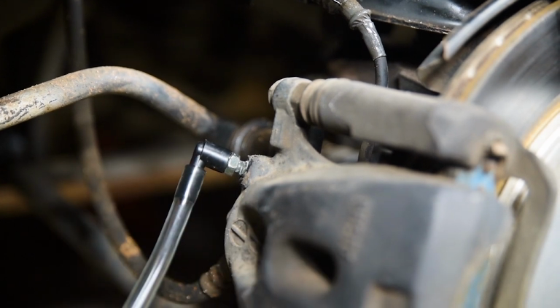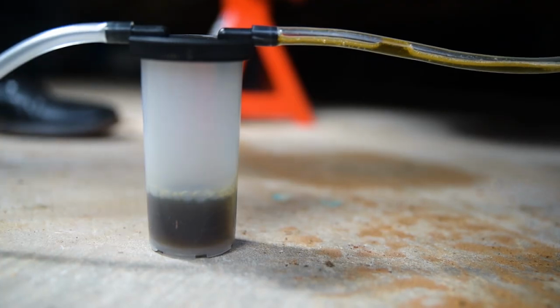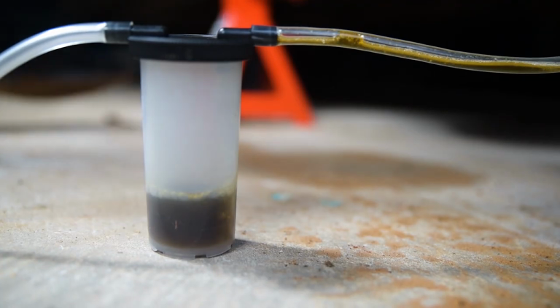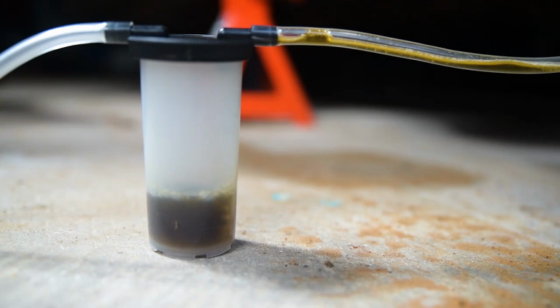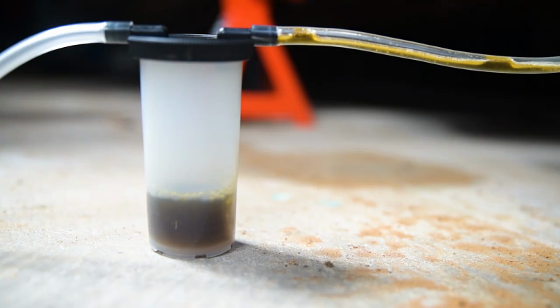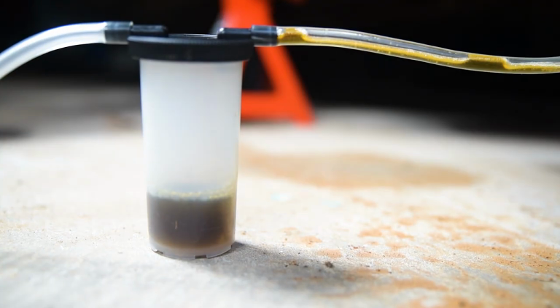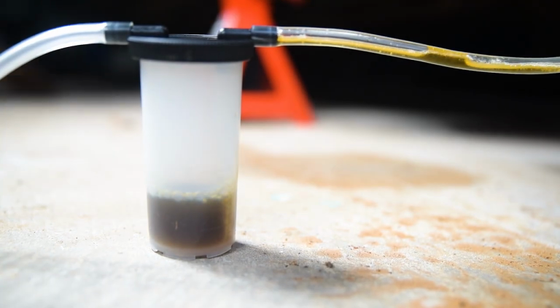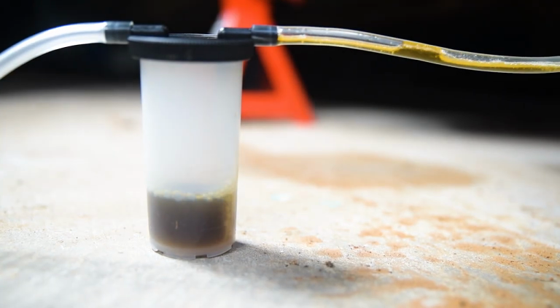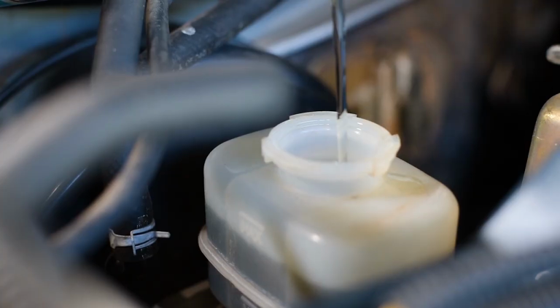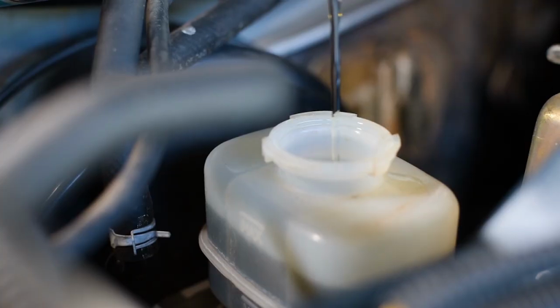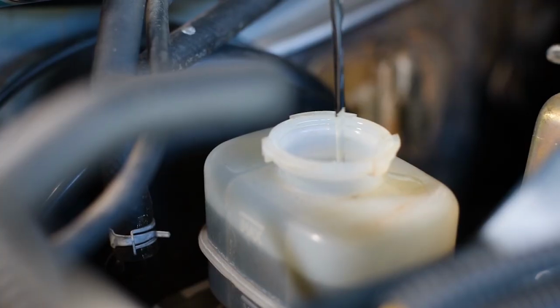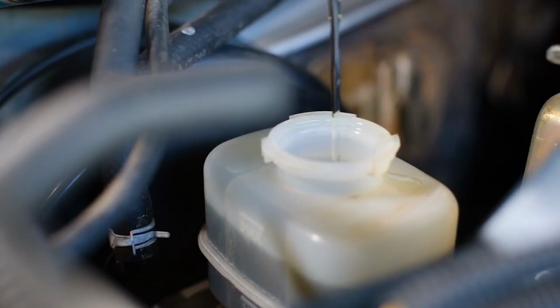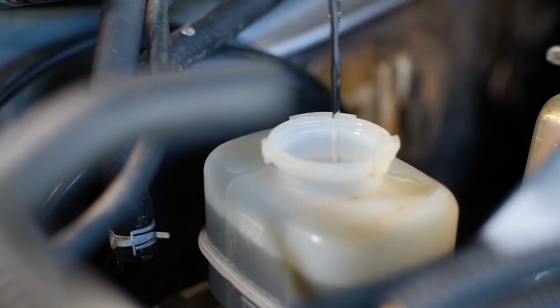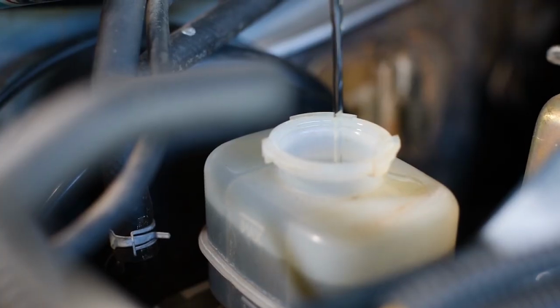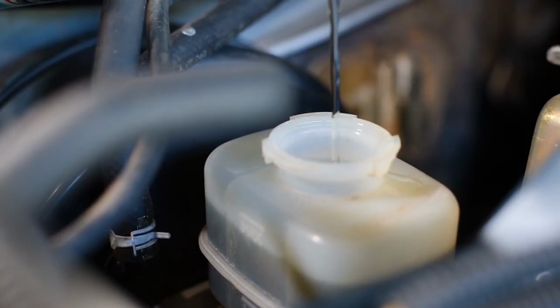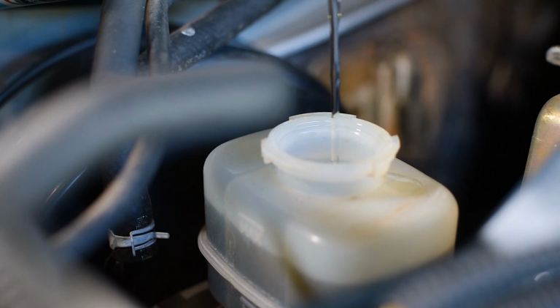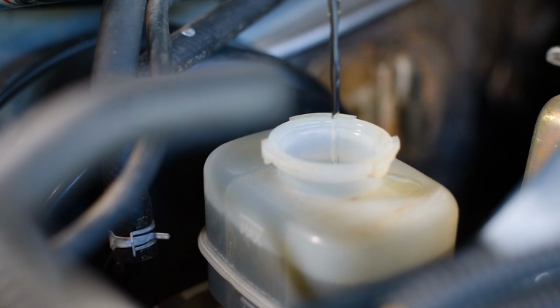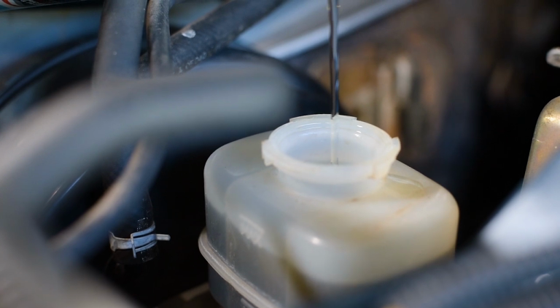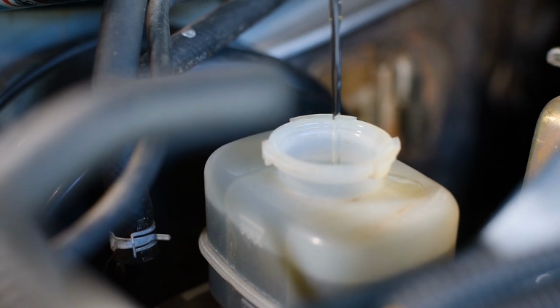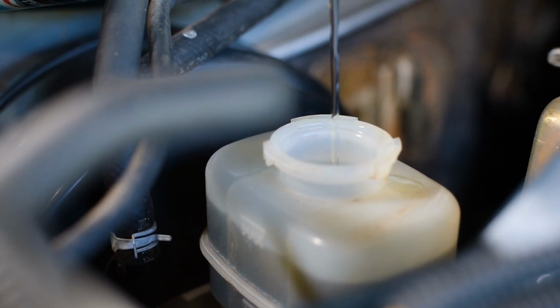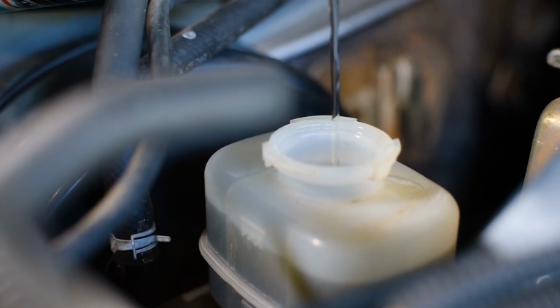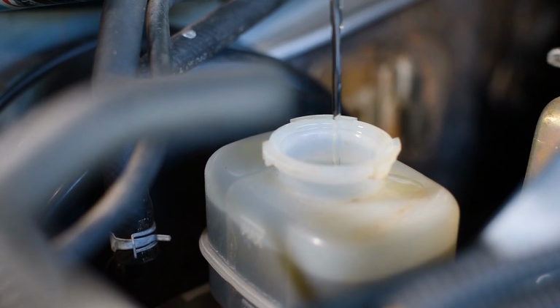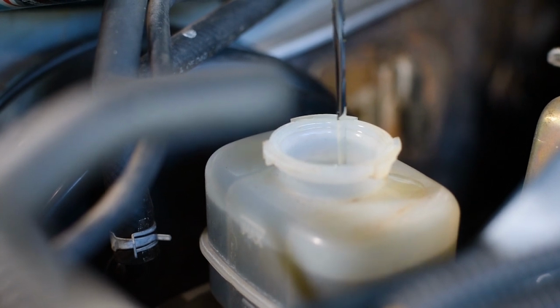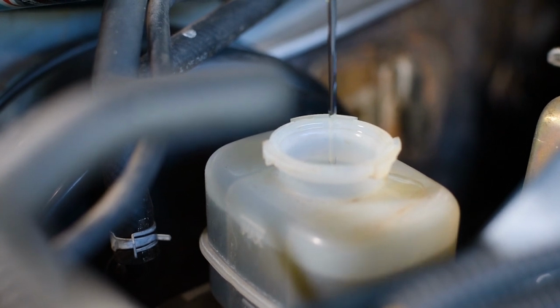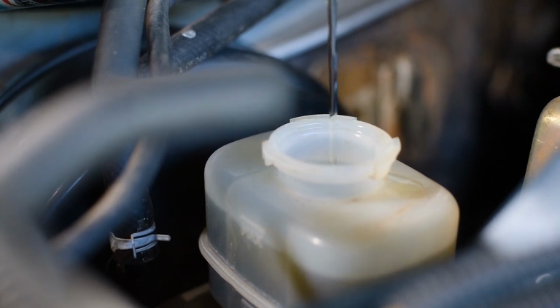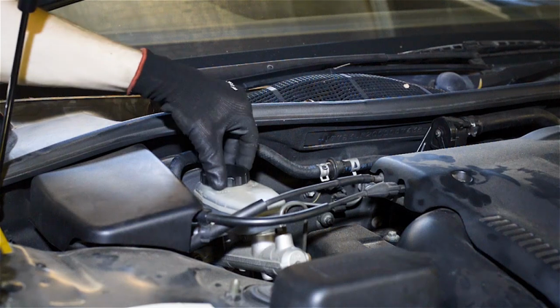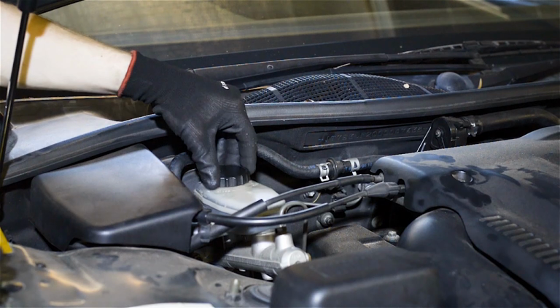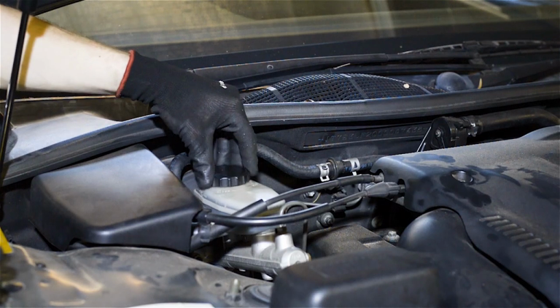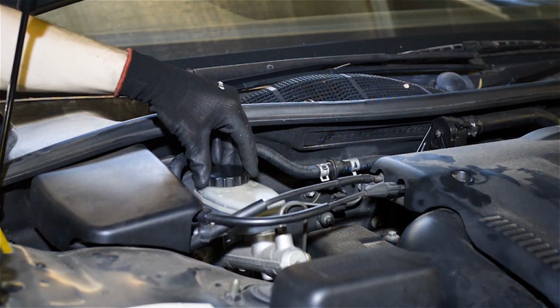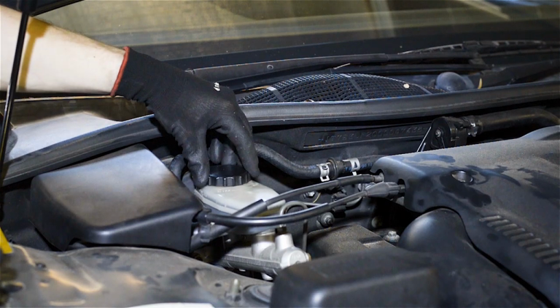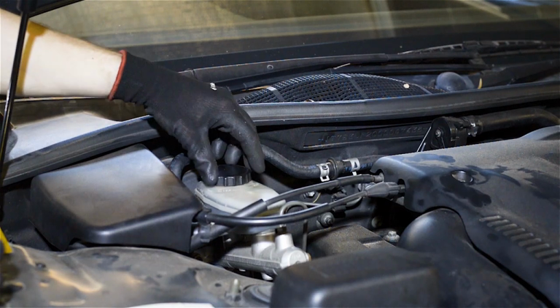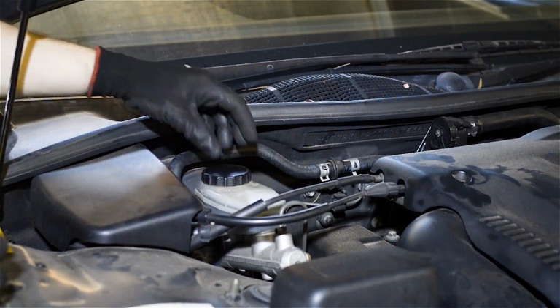When each corner is complete, just fill the brake fluid reservoir to normal capacity, and the job is done. Easy as that.